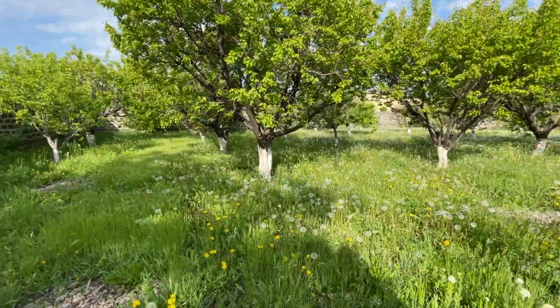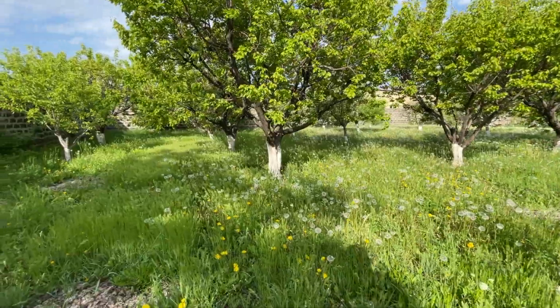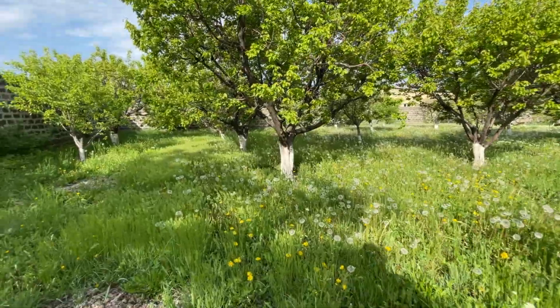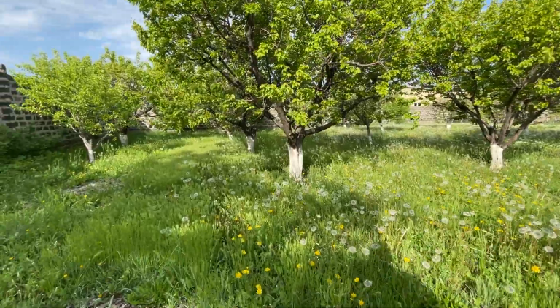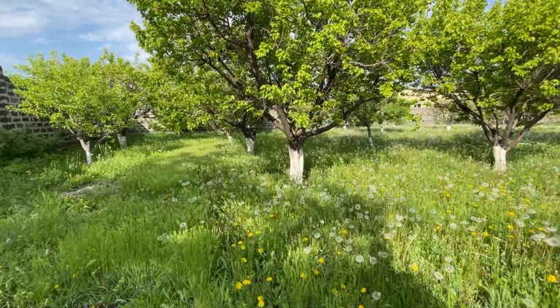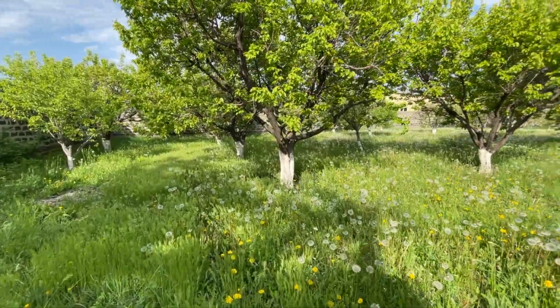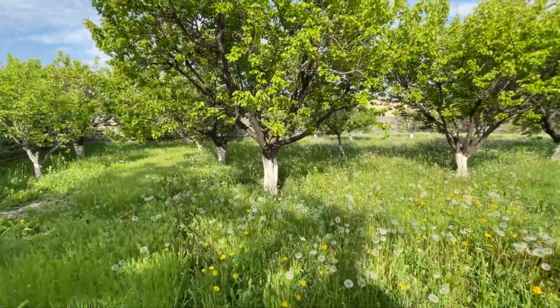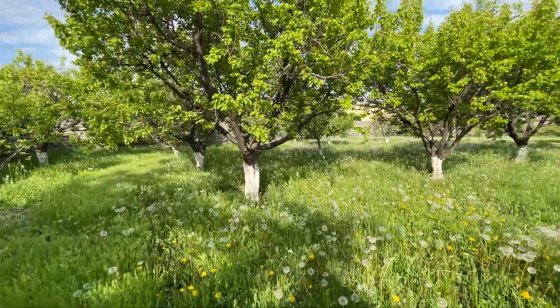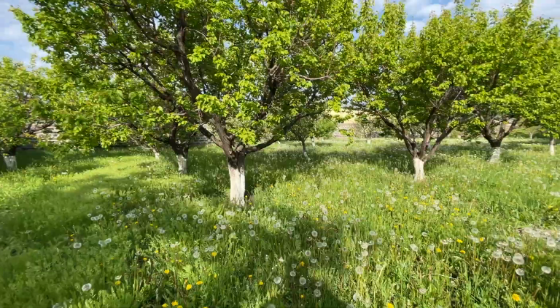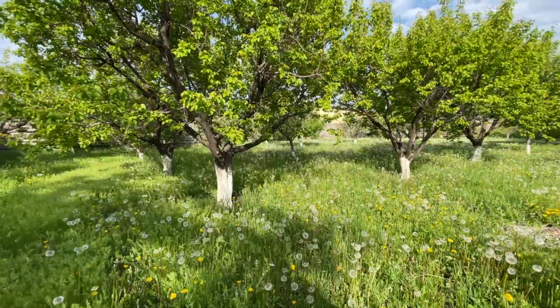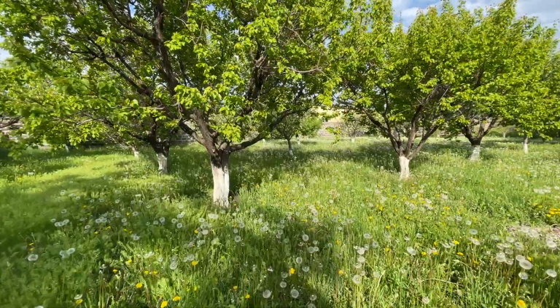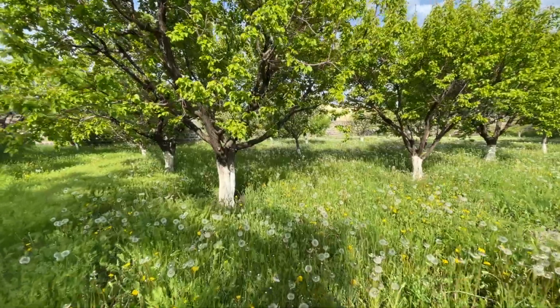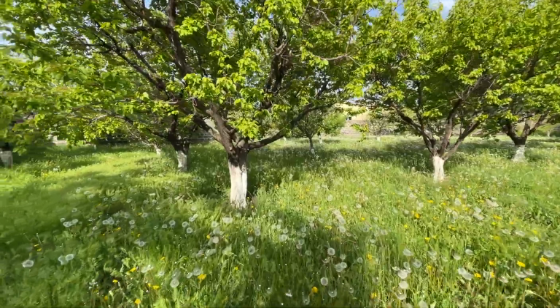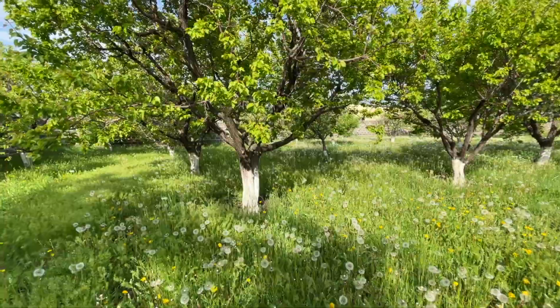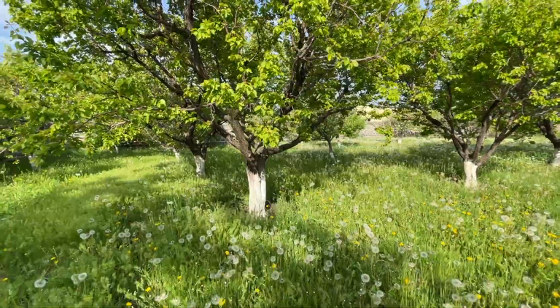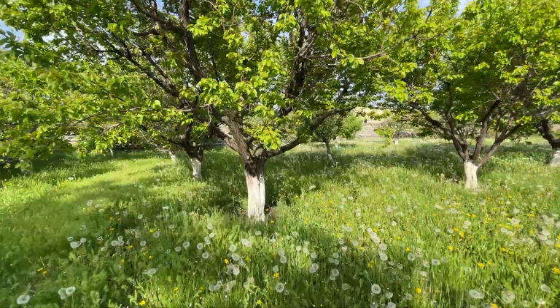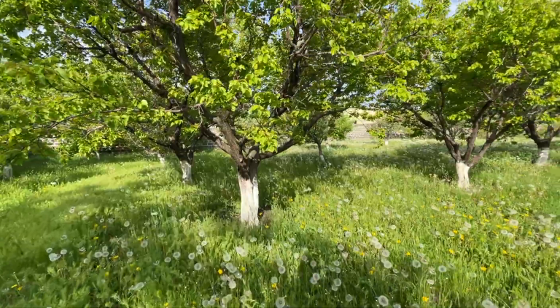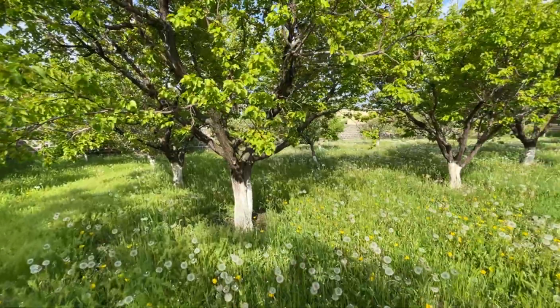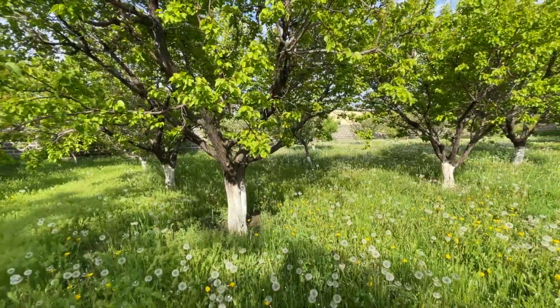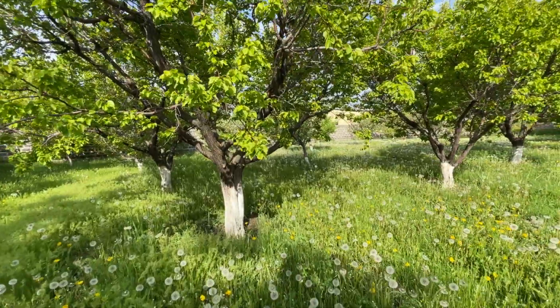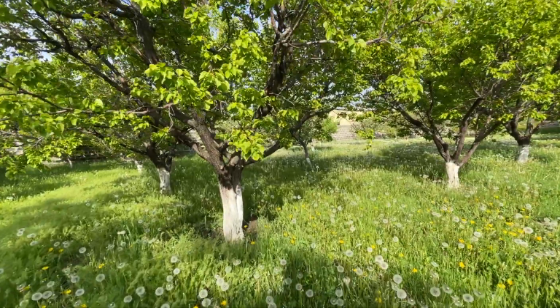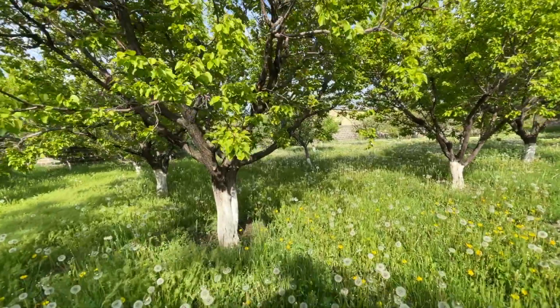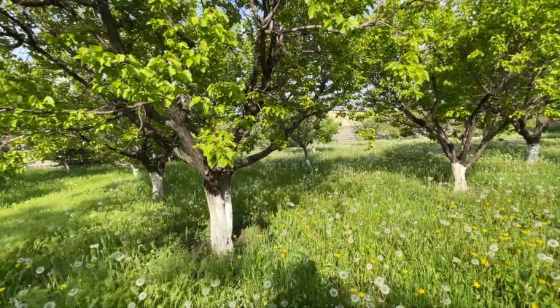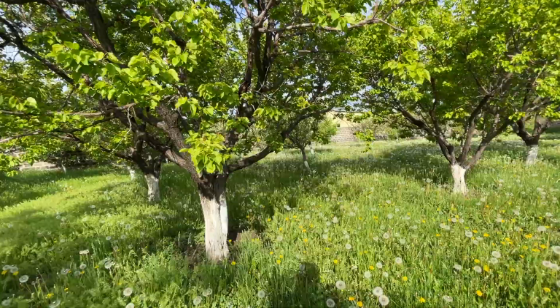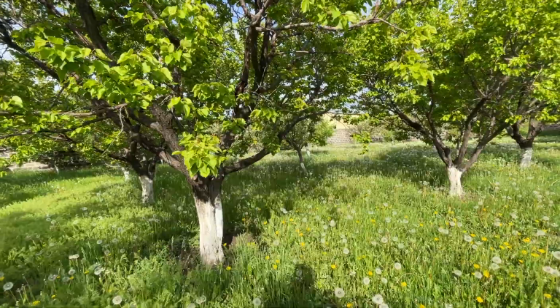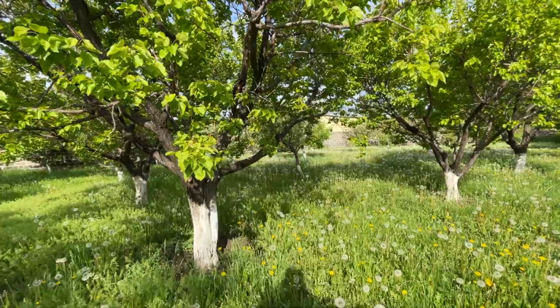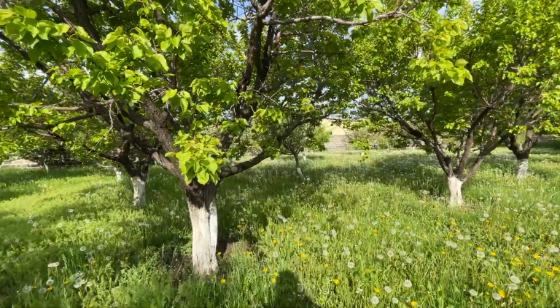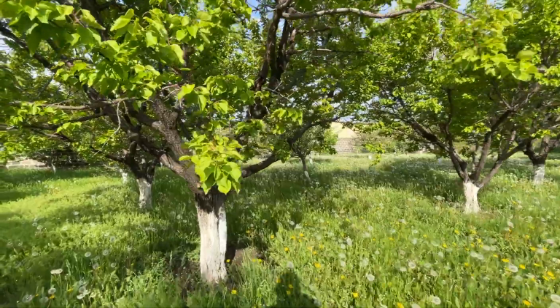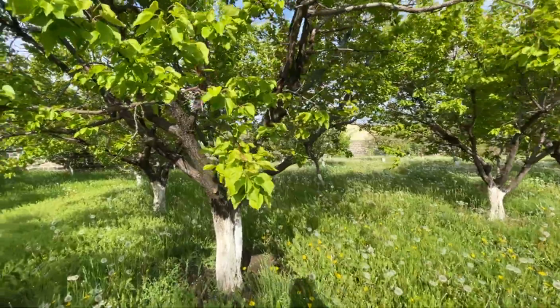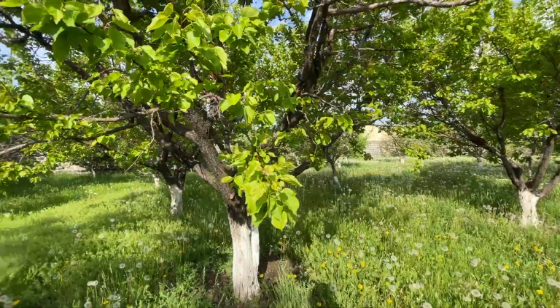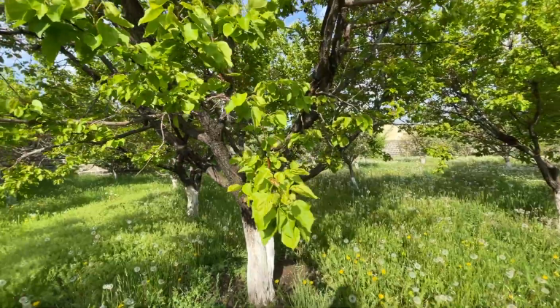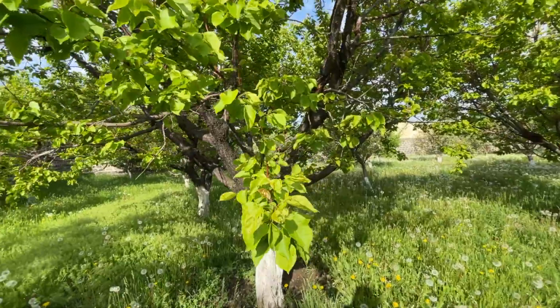Some of you may ask, is there any fruit on the trees? Well, yes, there are.